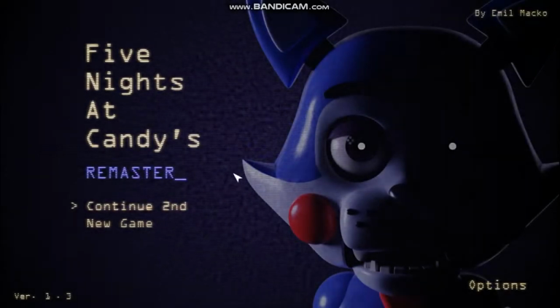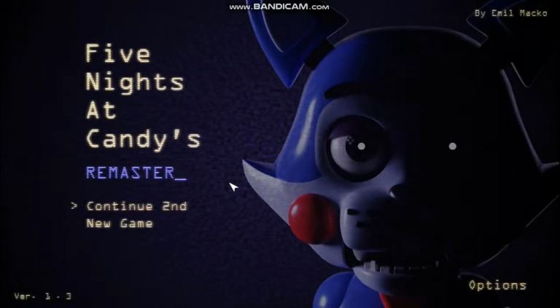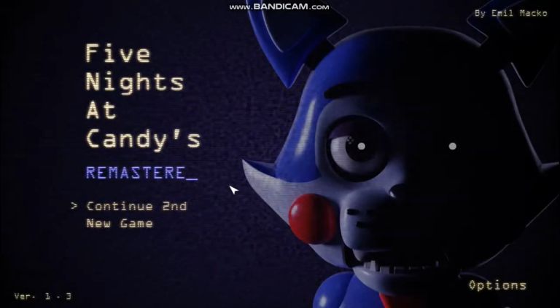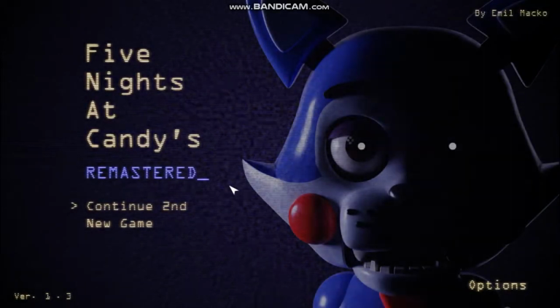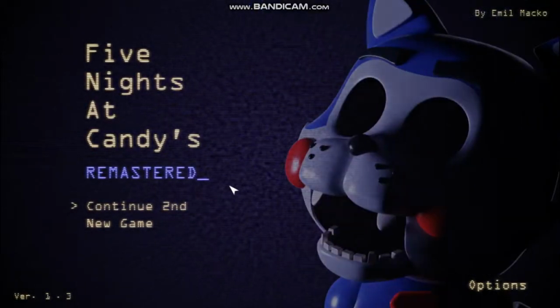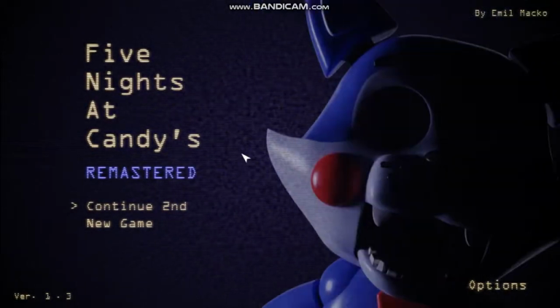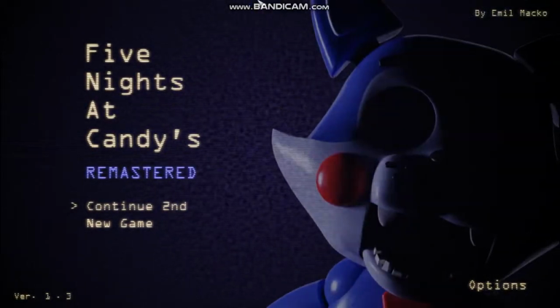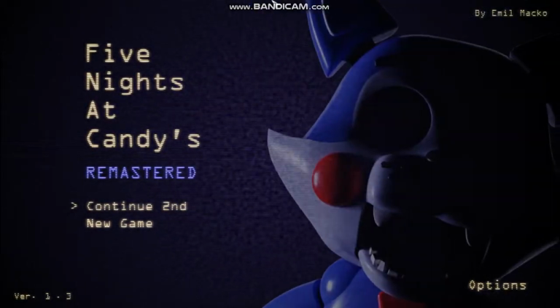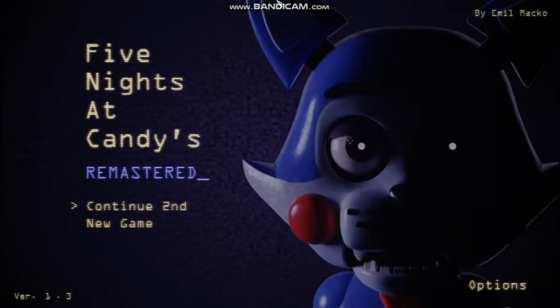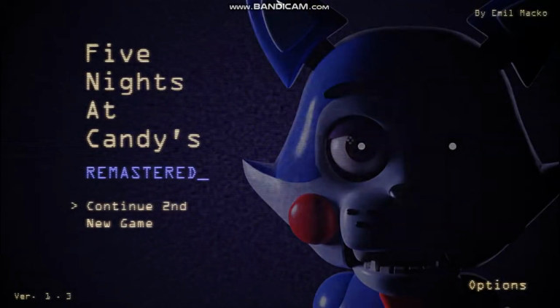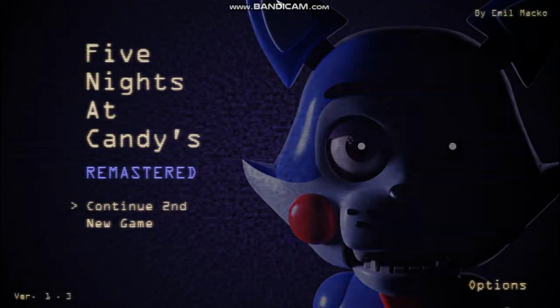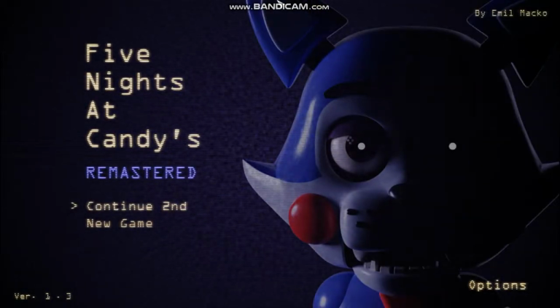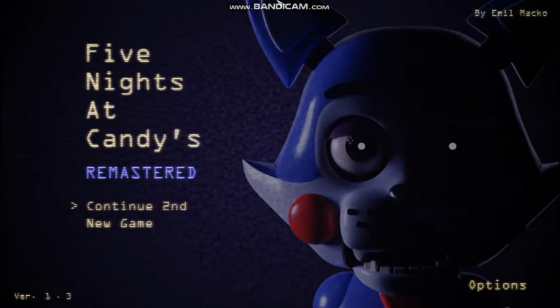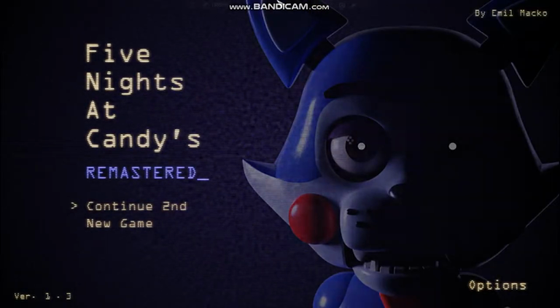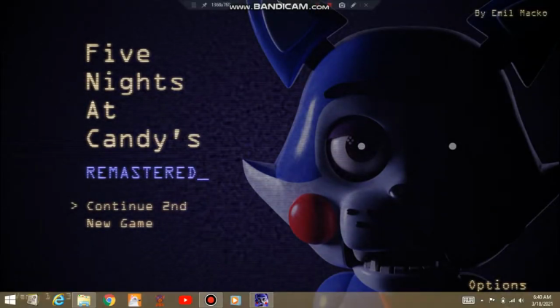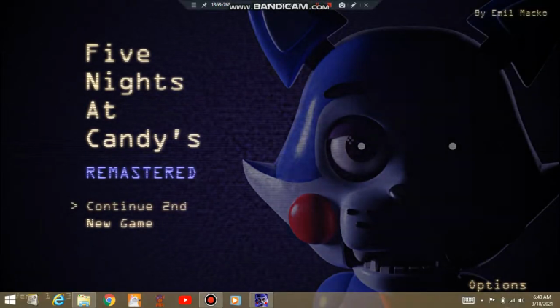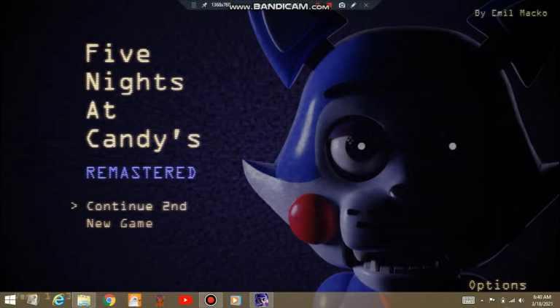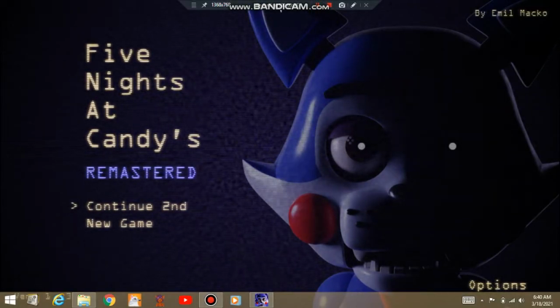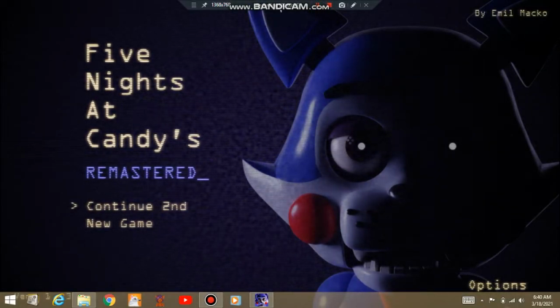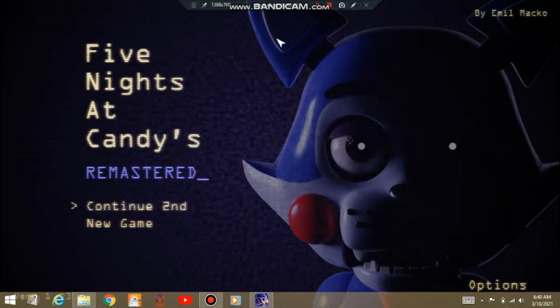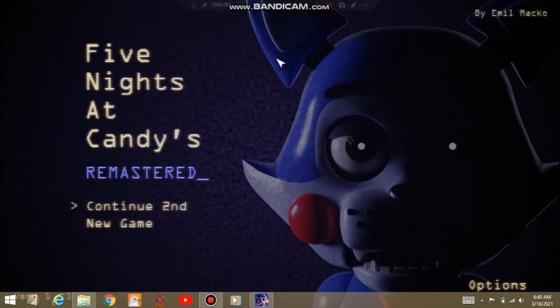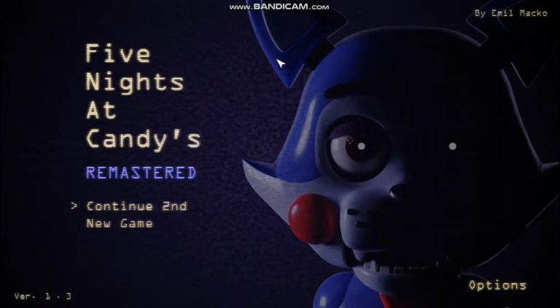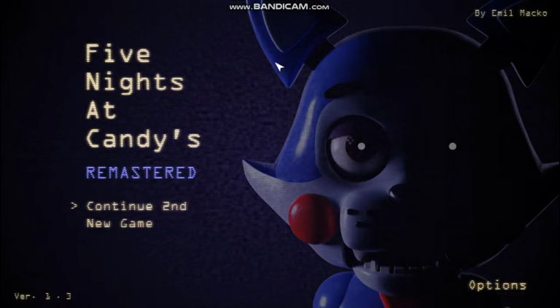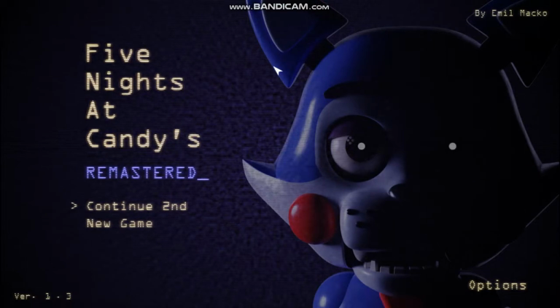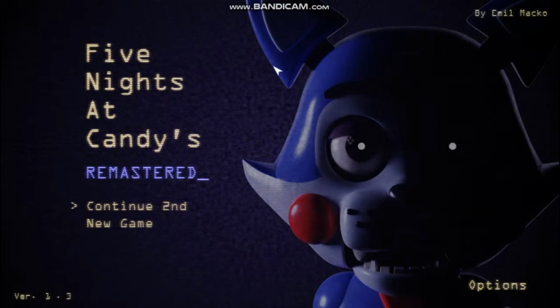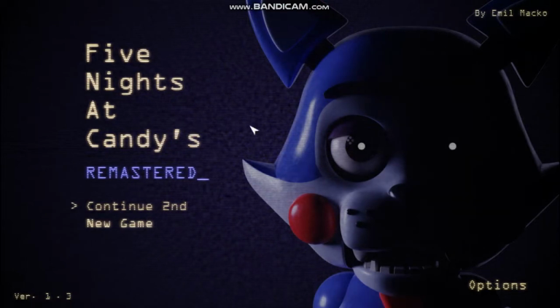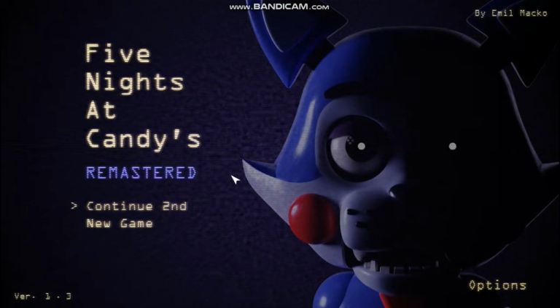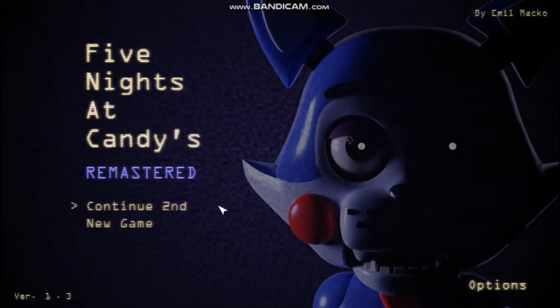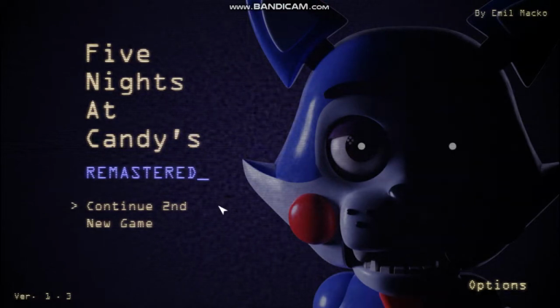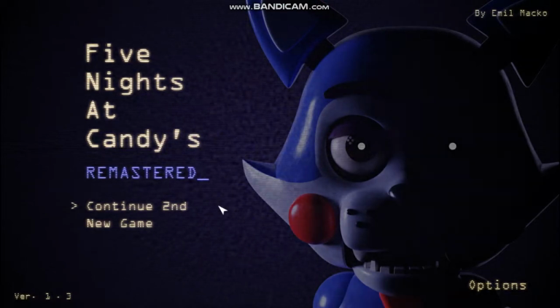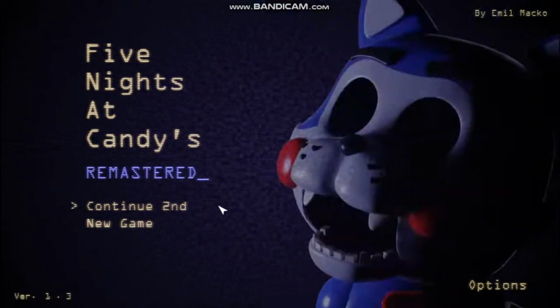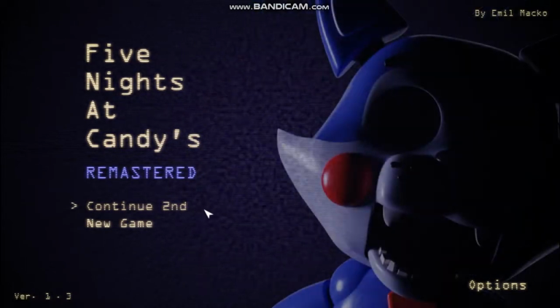Hey guys, welcome to another video. Today we'll be playing with some fun games.